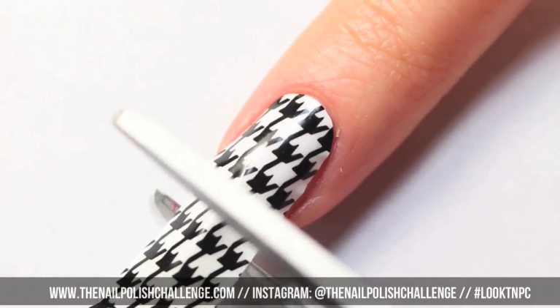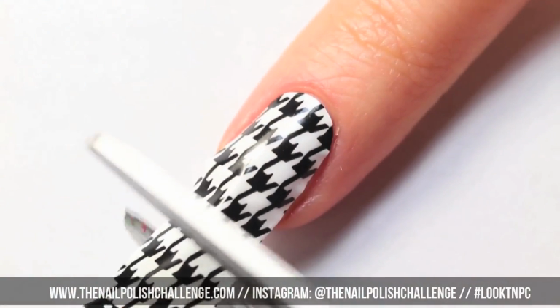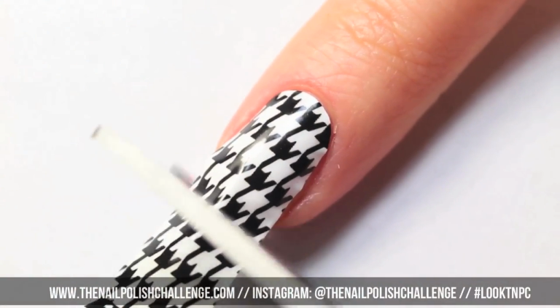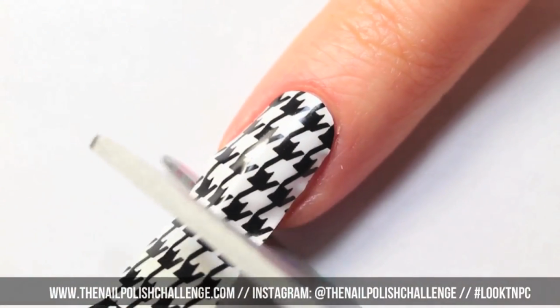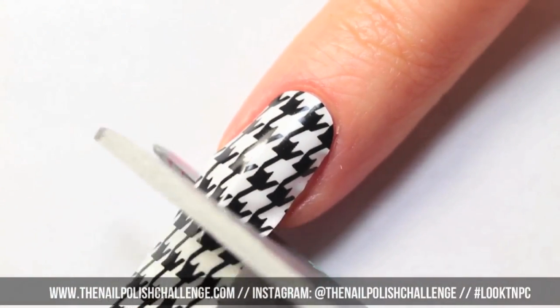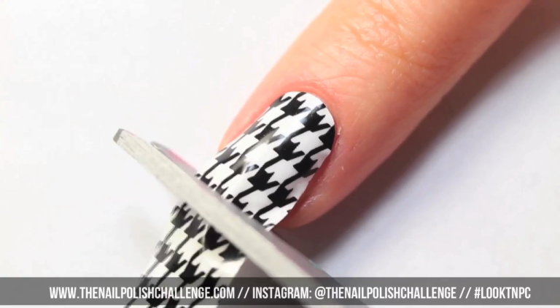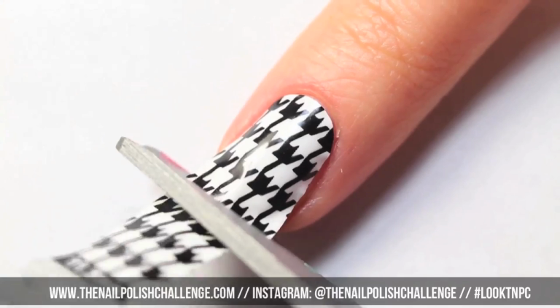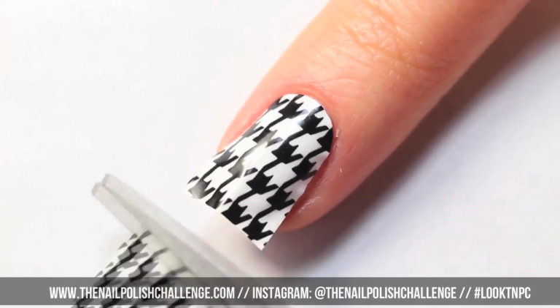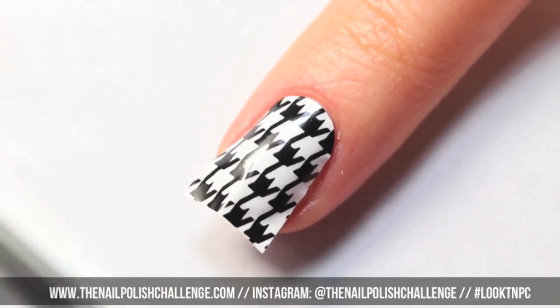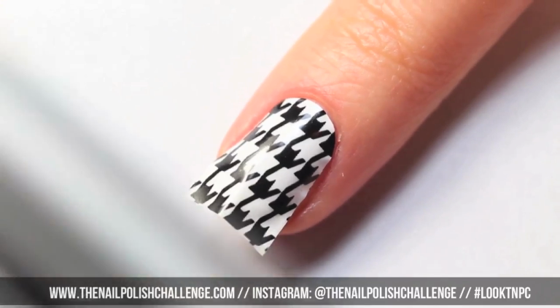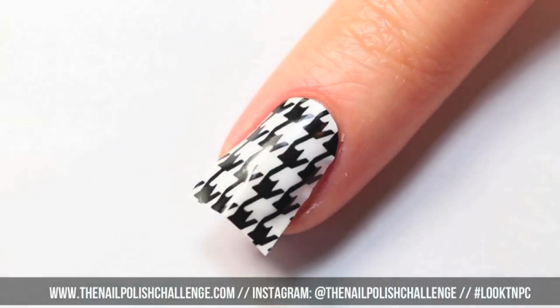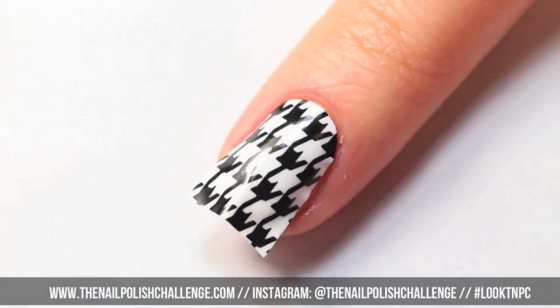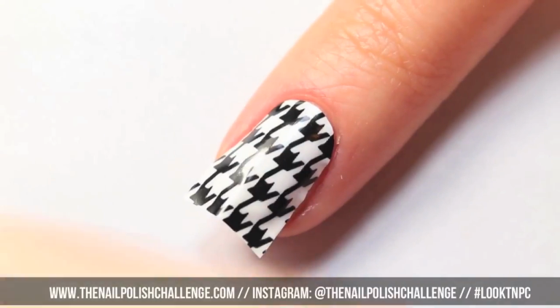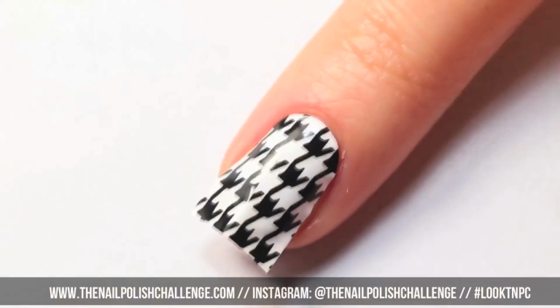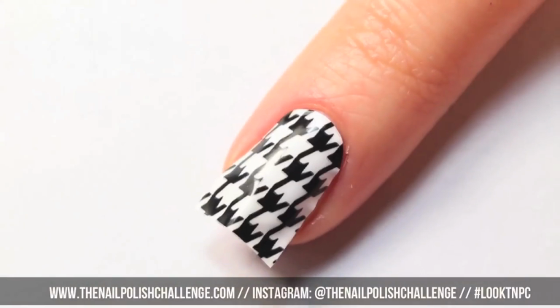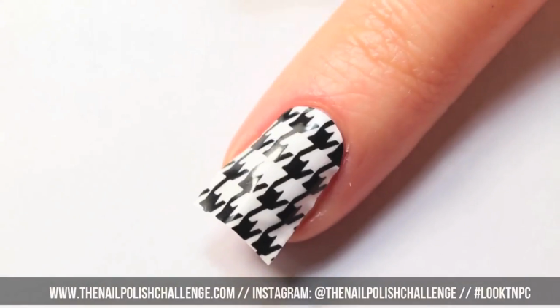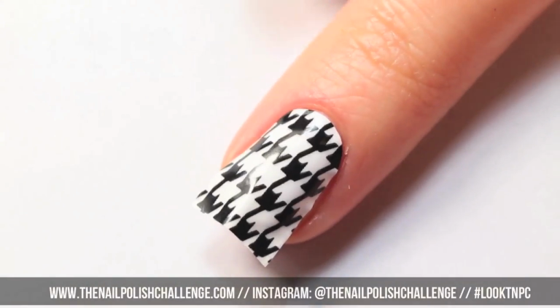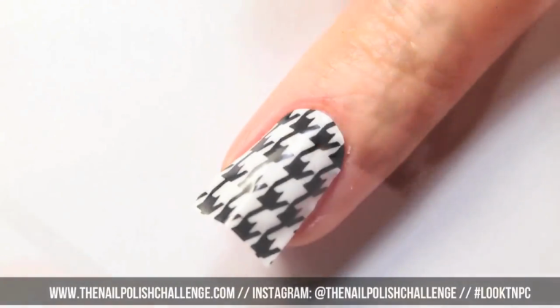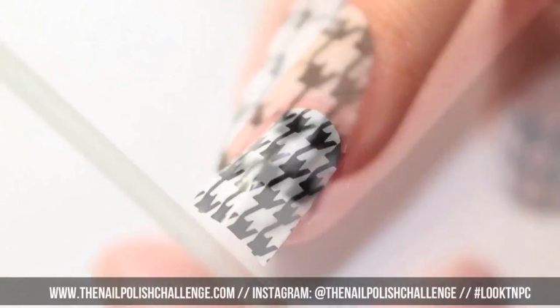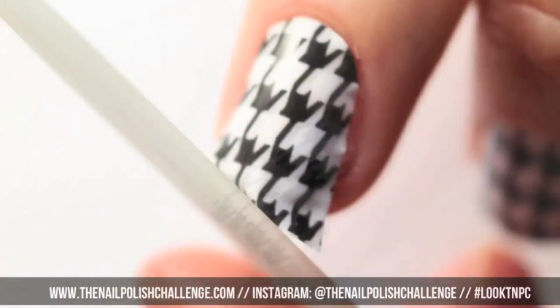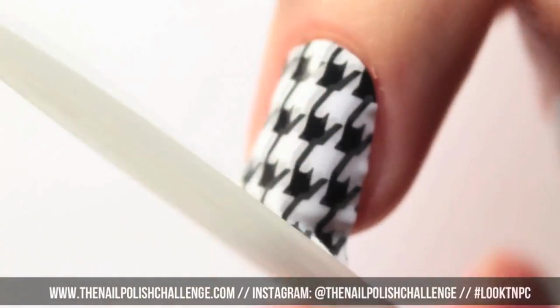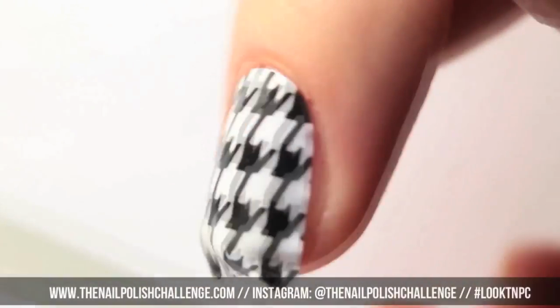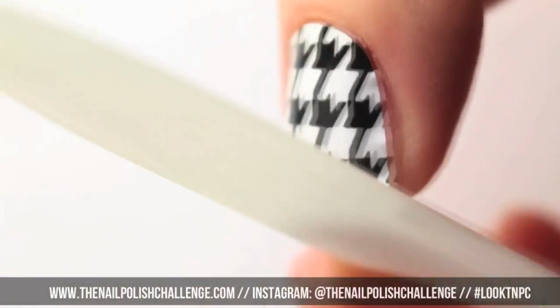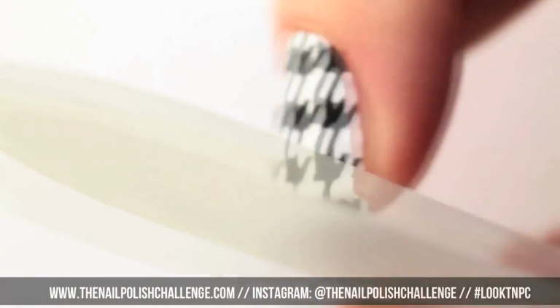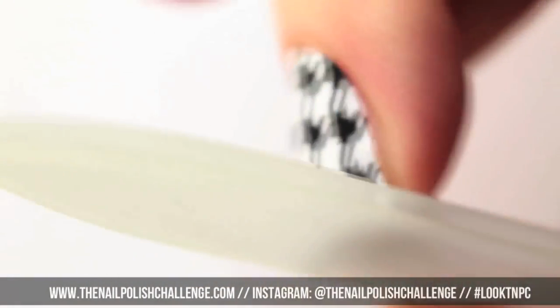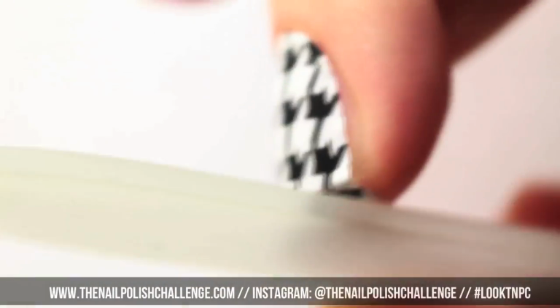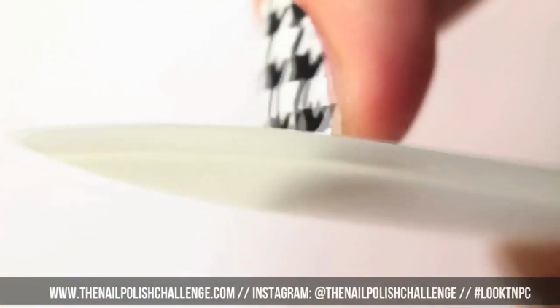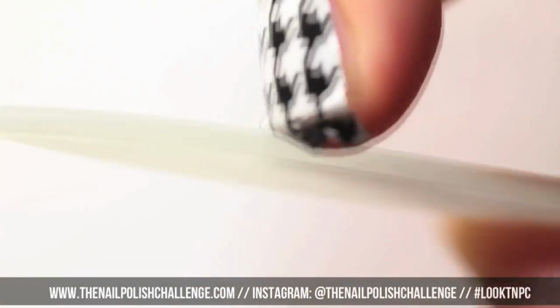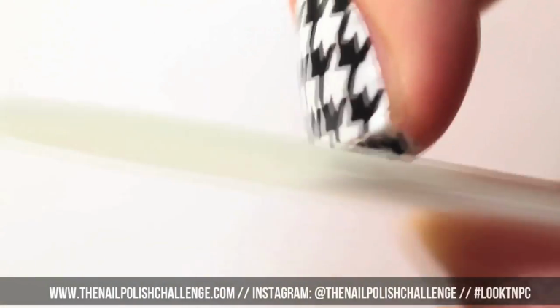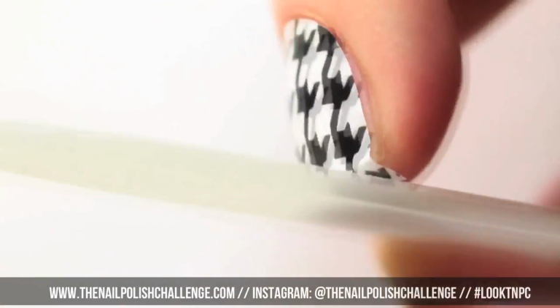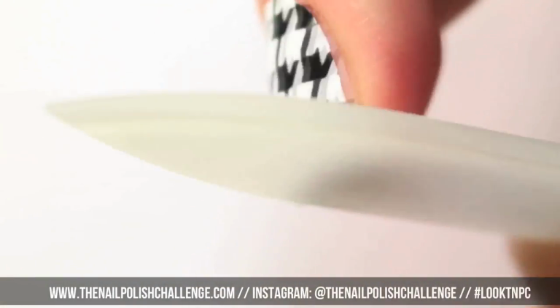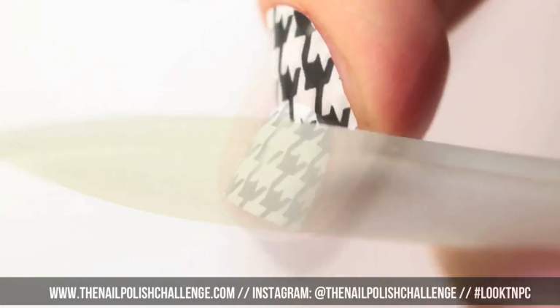Use a scissor to cut off the excess and then file down the edge with a nail file.